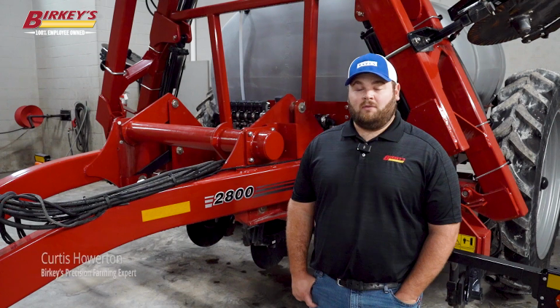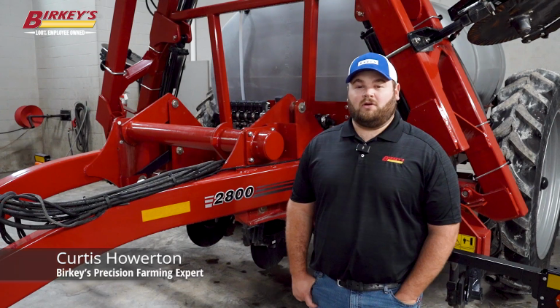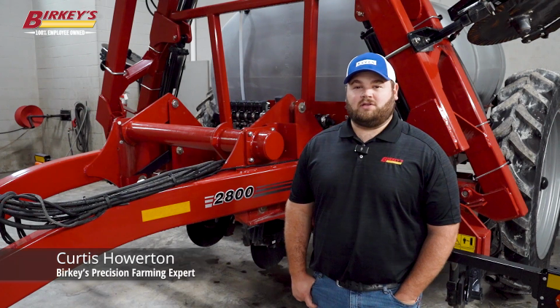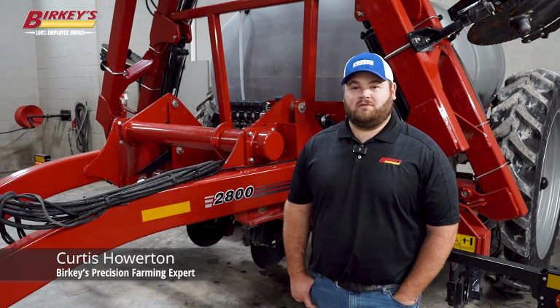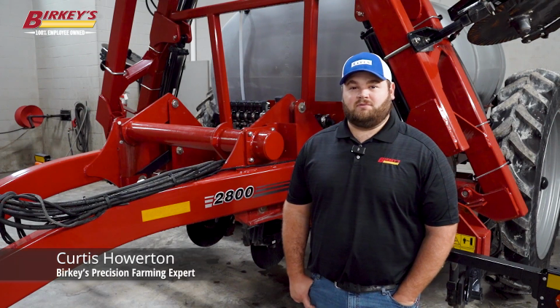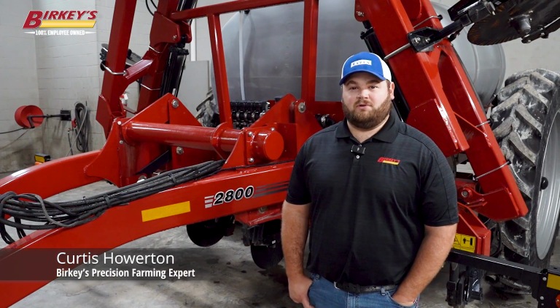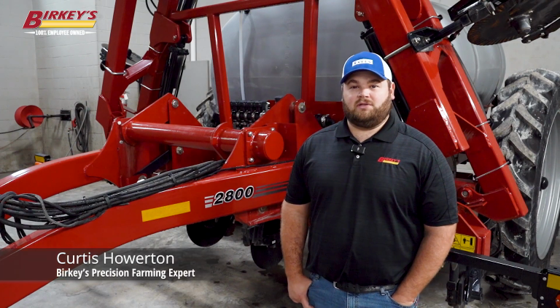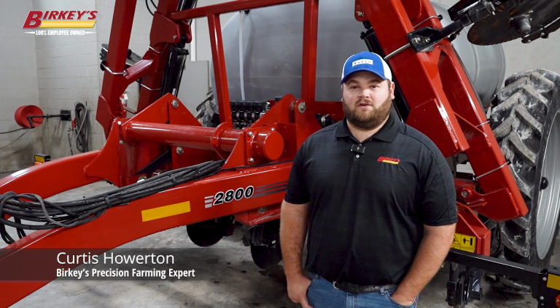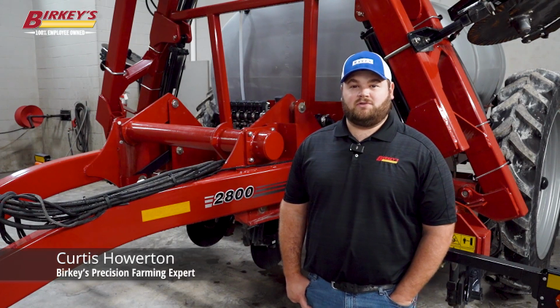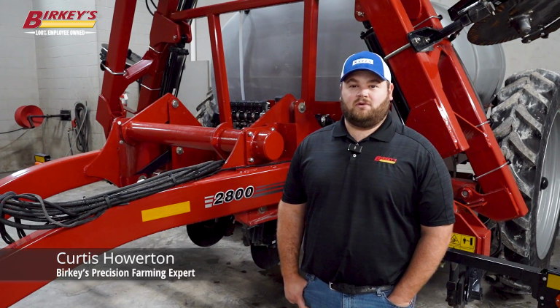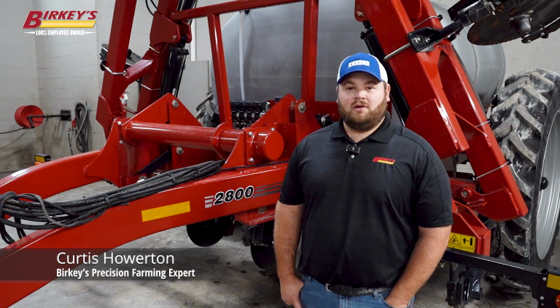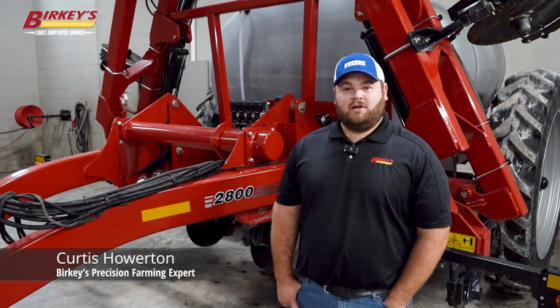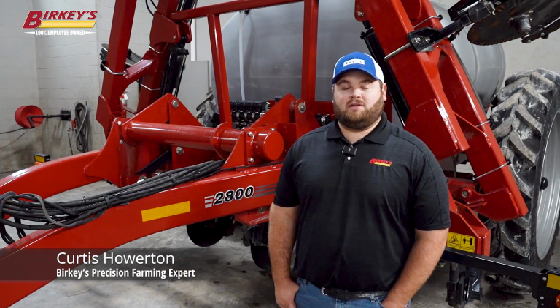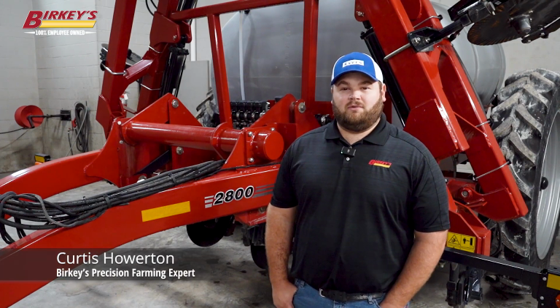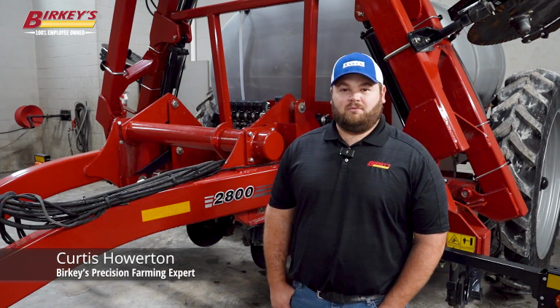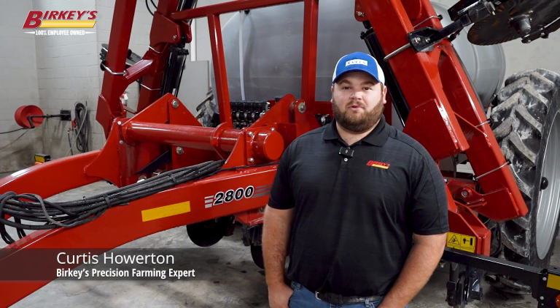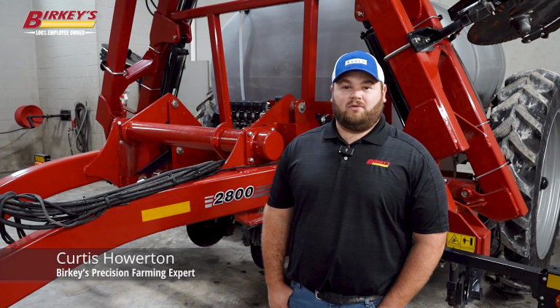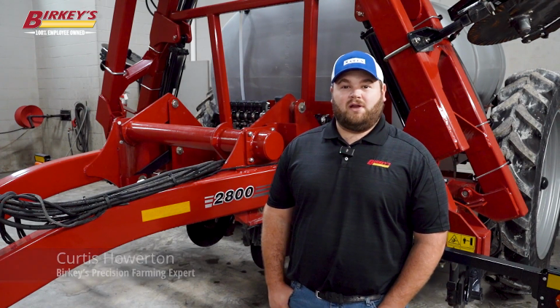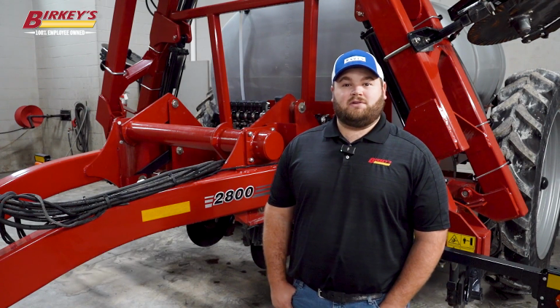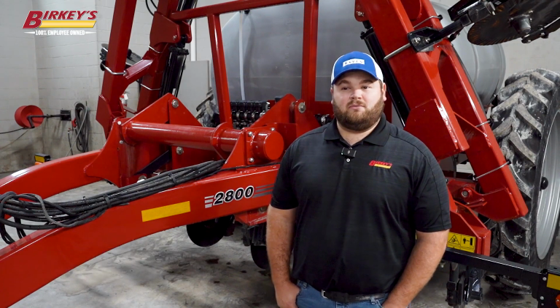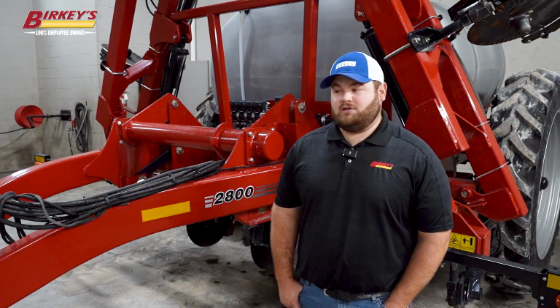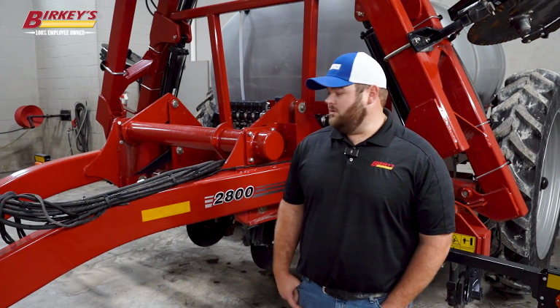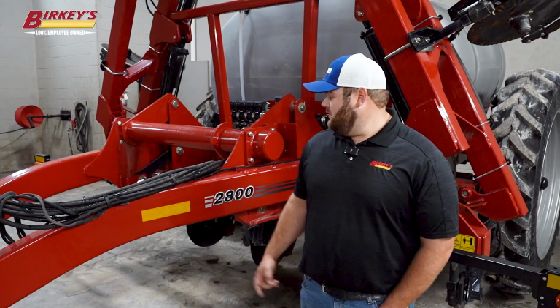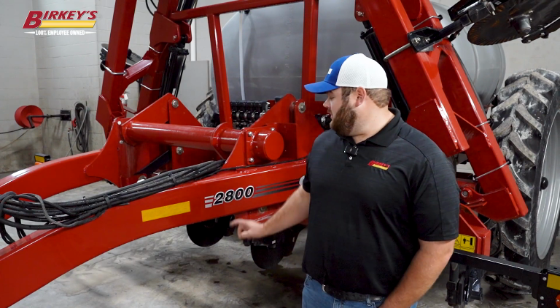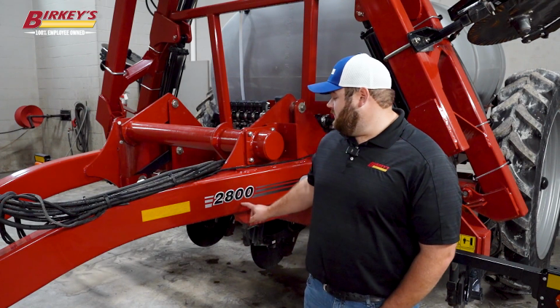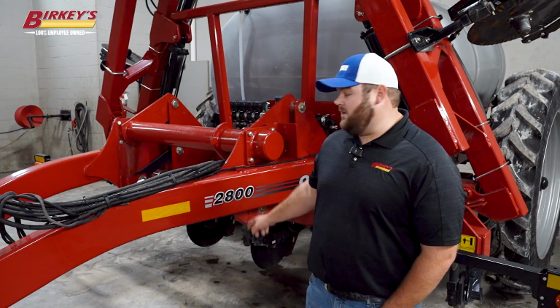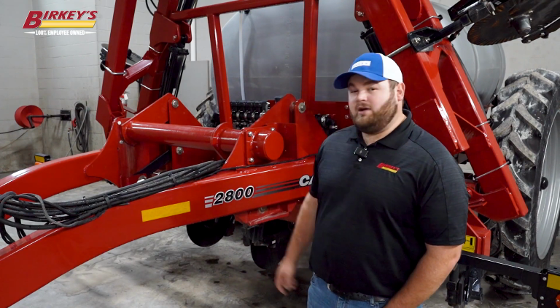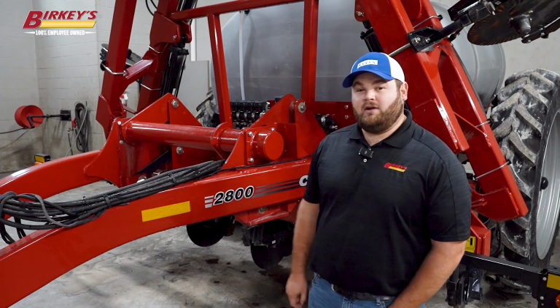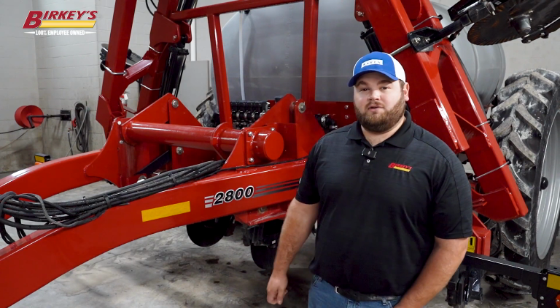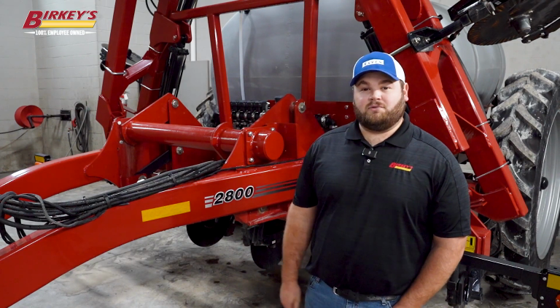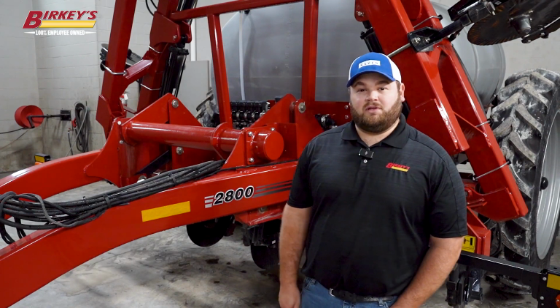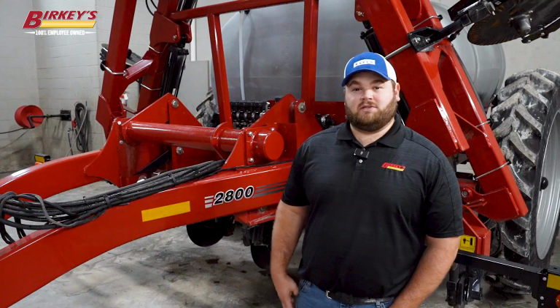I'm Curtis Howerton with Berkey's Farm Store and today we're going to be putting a rate control module on a 2800 Nutriplacer.